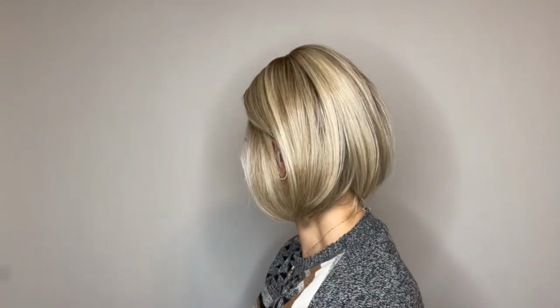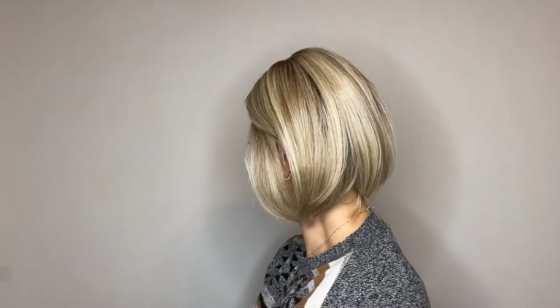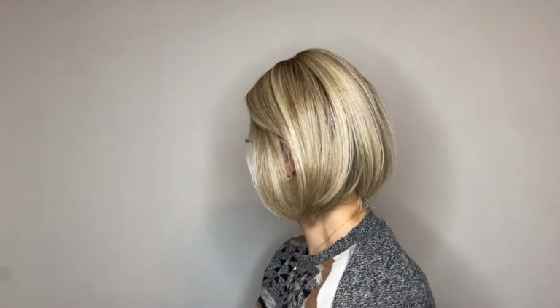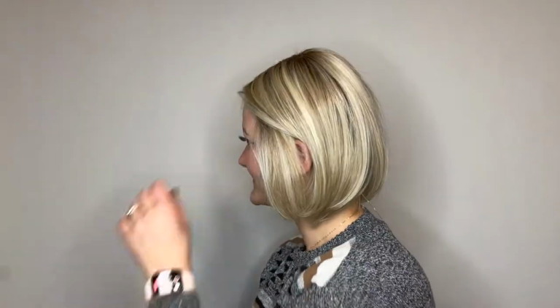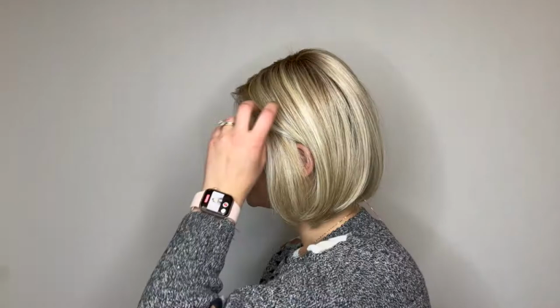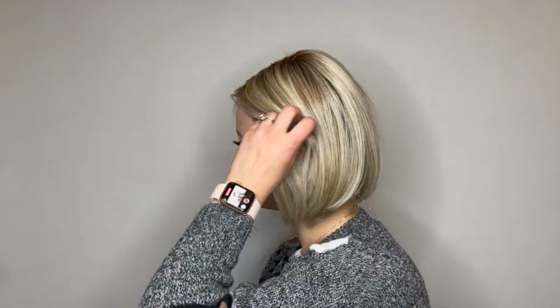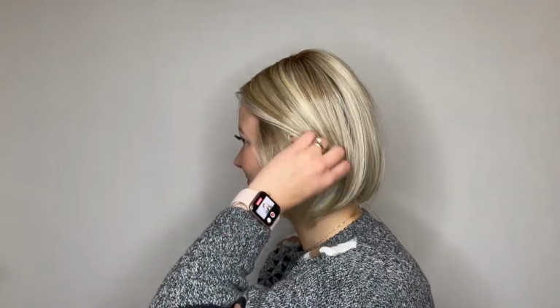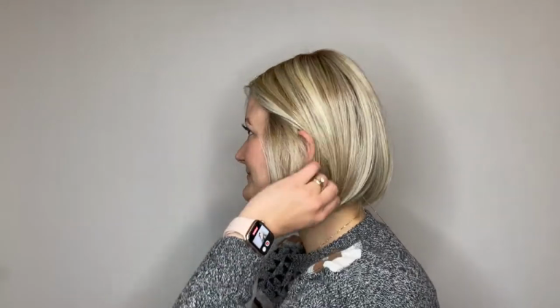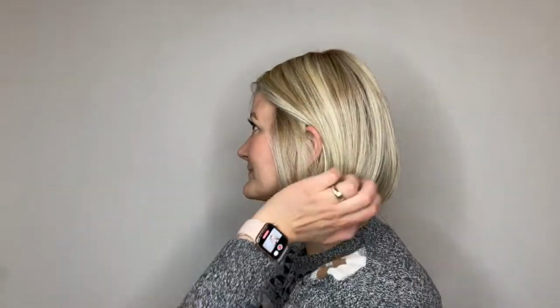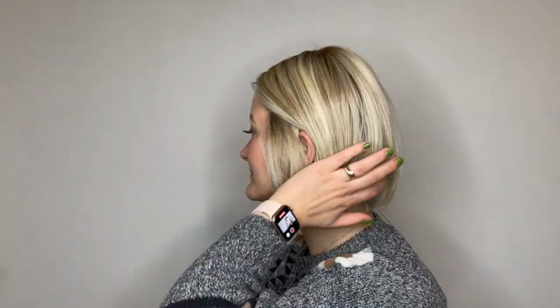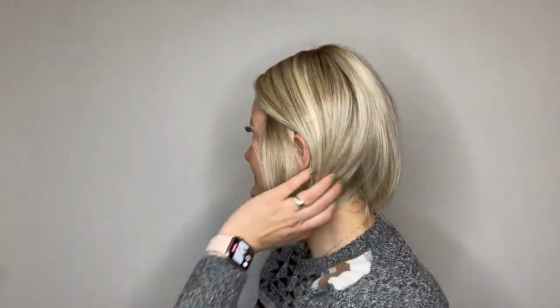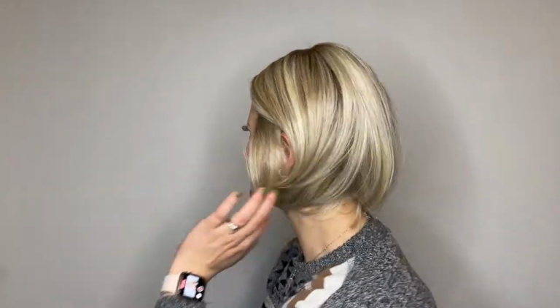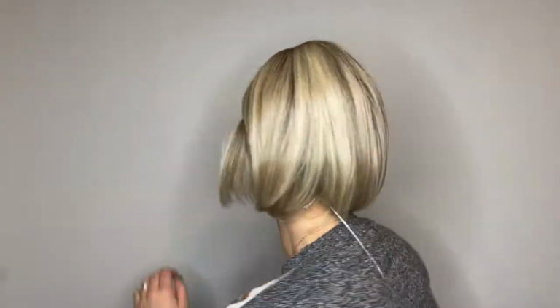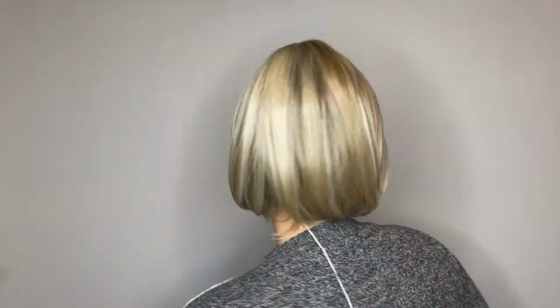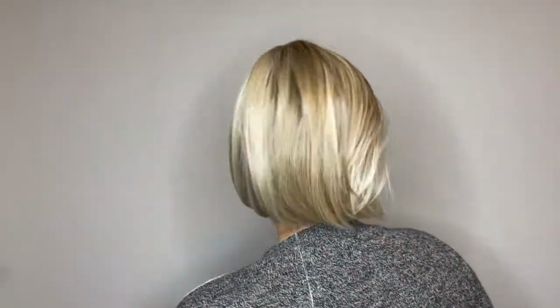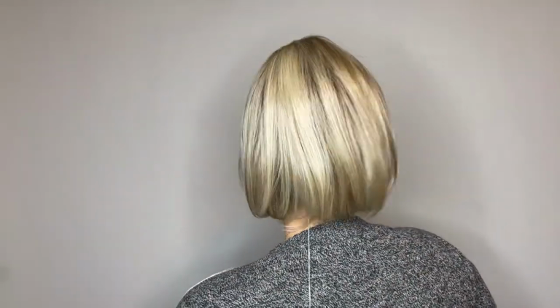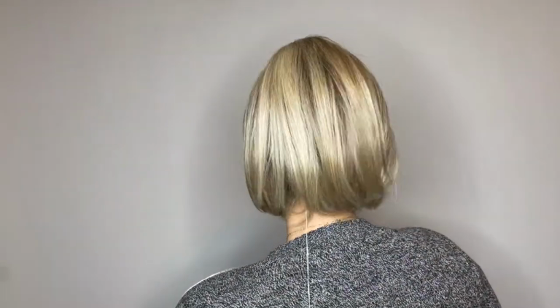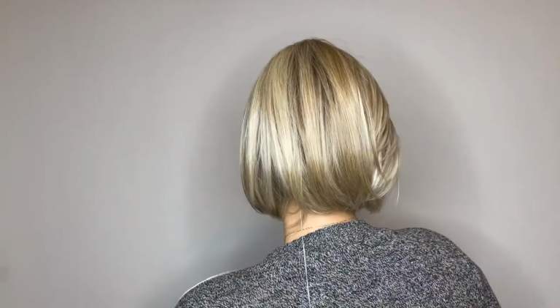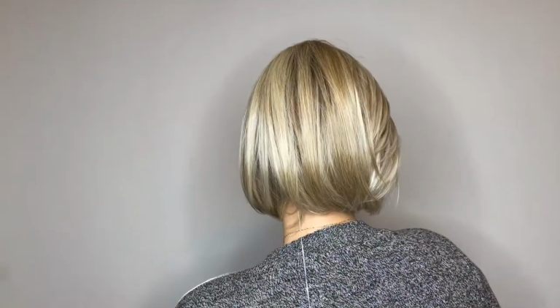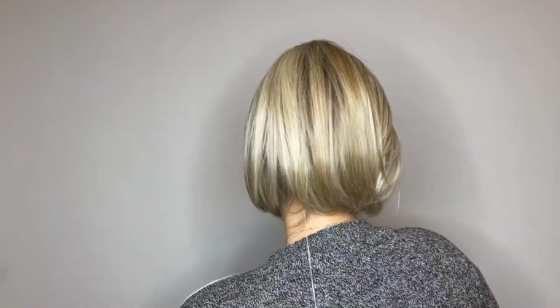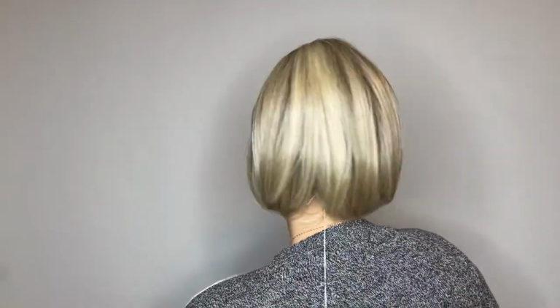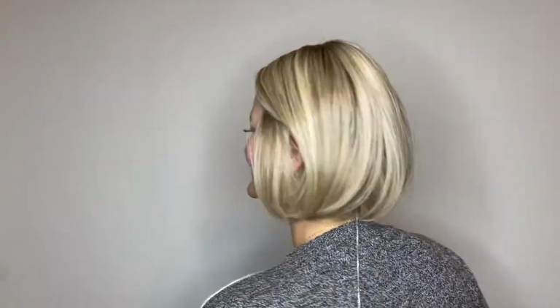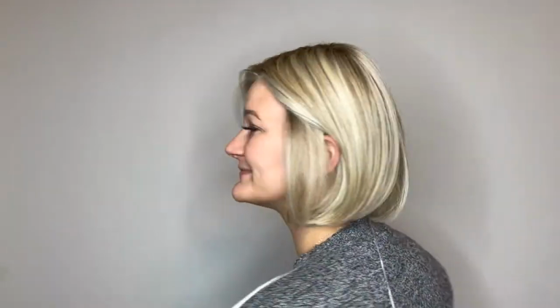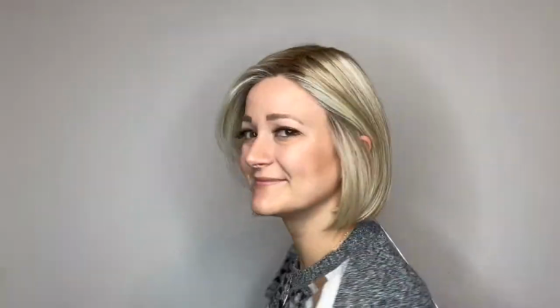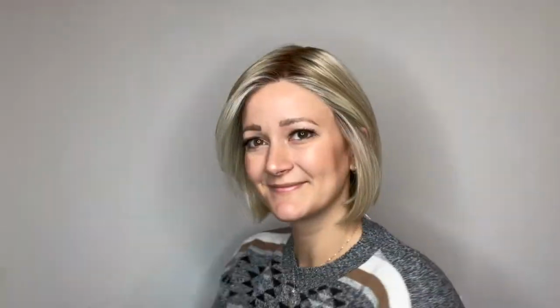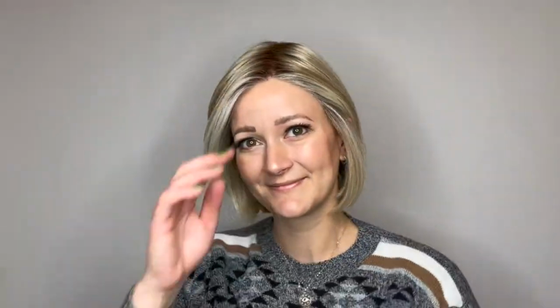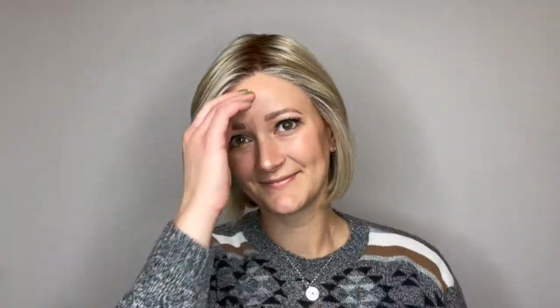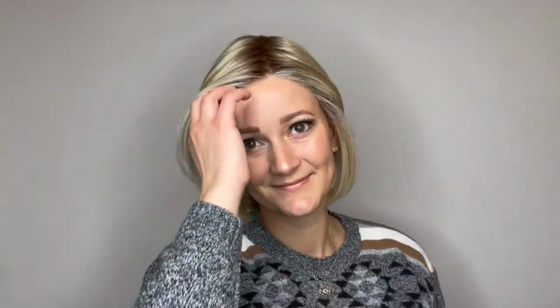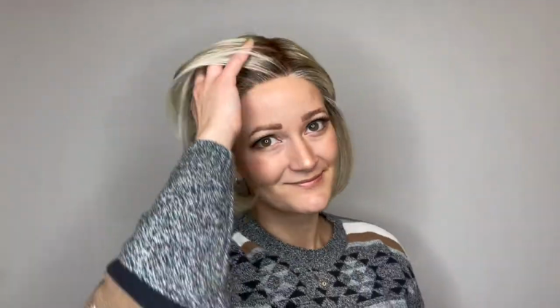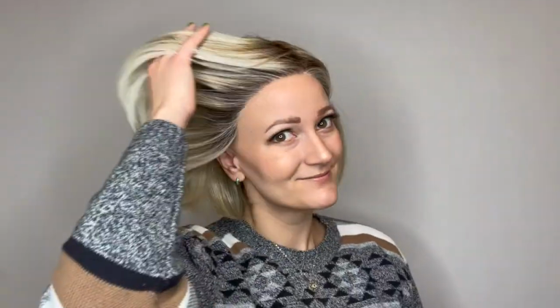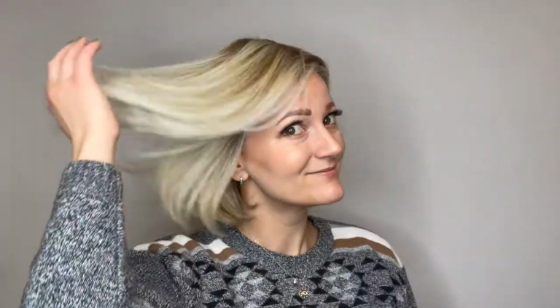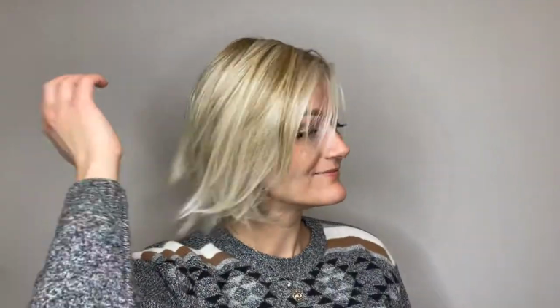A swingy cut with slightly layered ends for a softer look and enough length to tuck behind the ear.